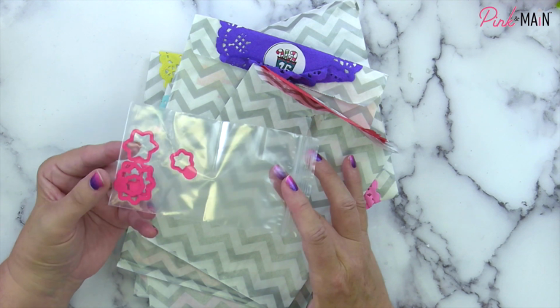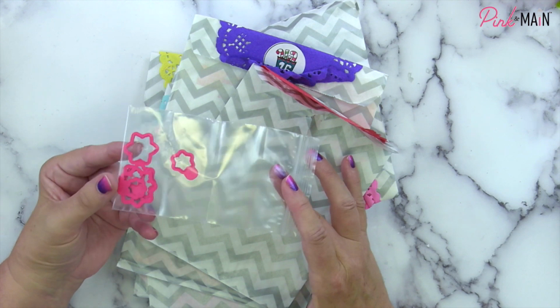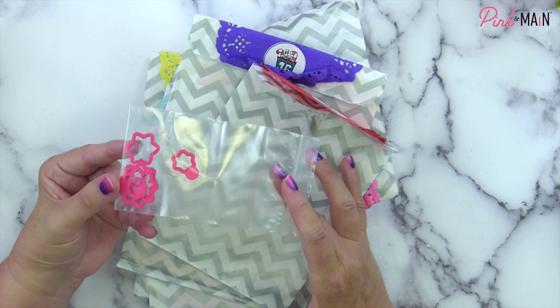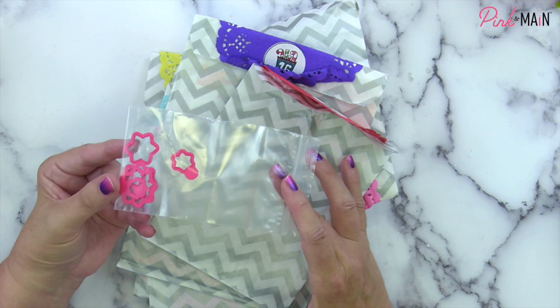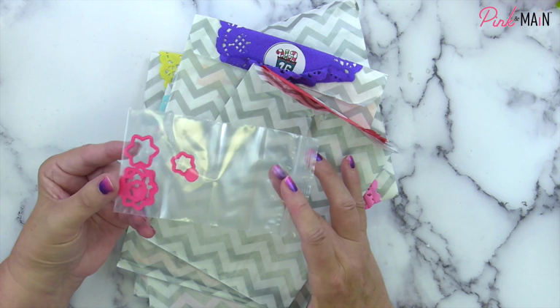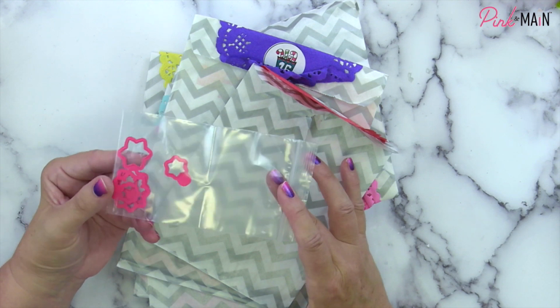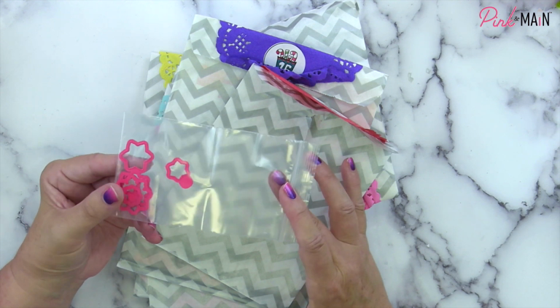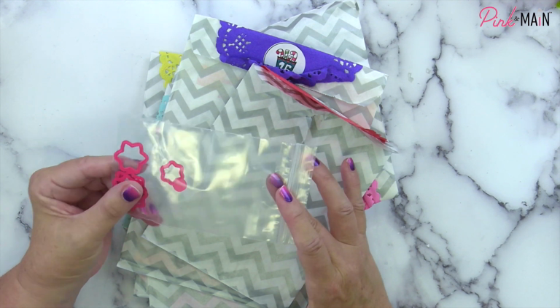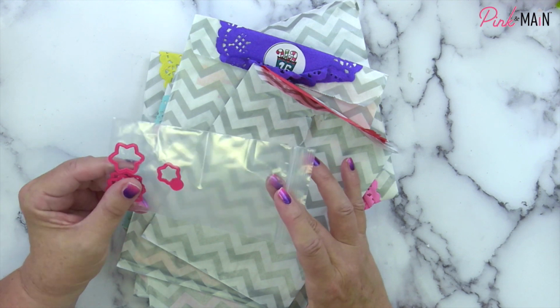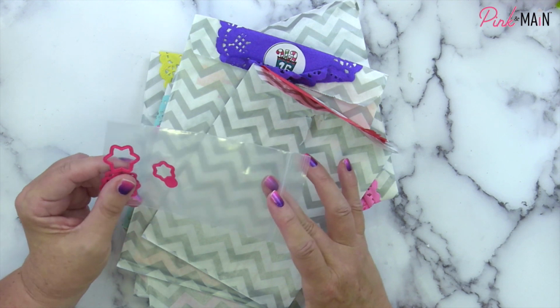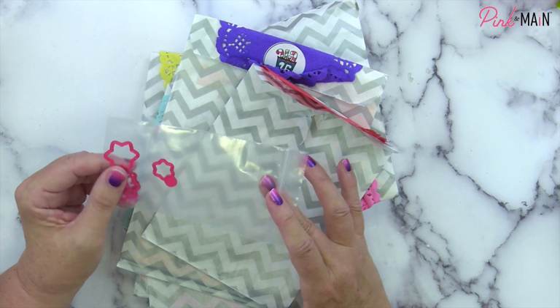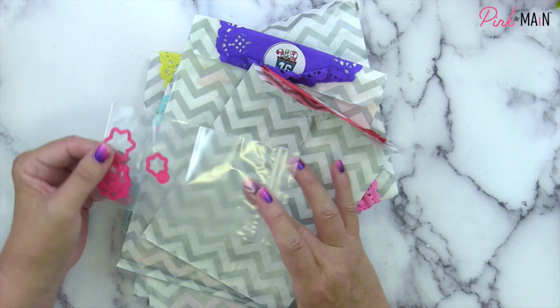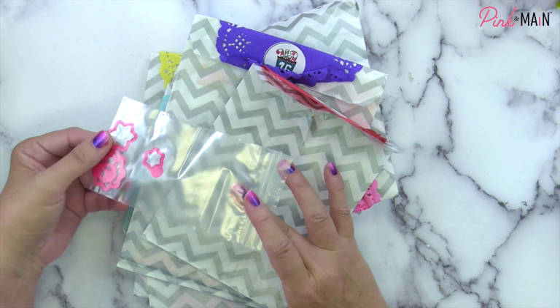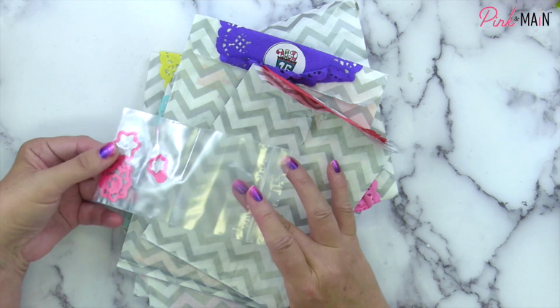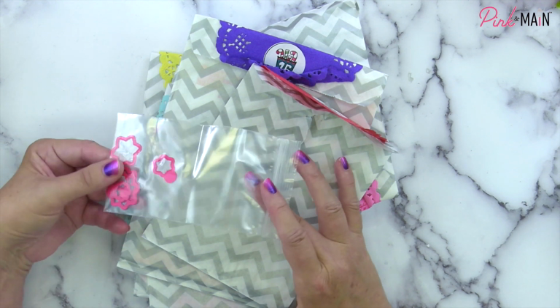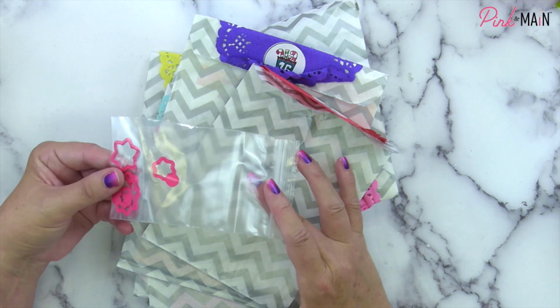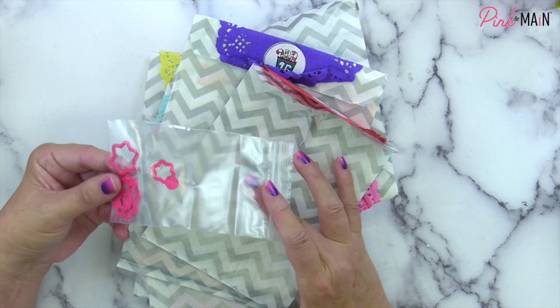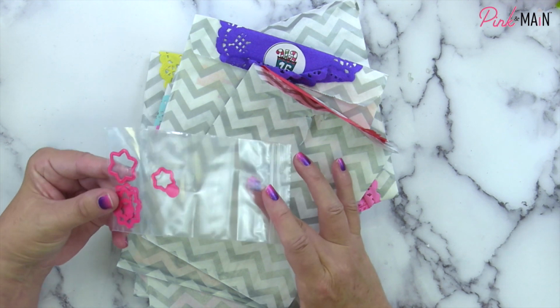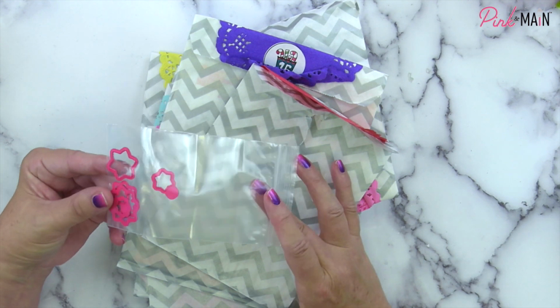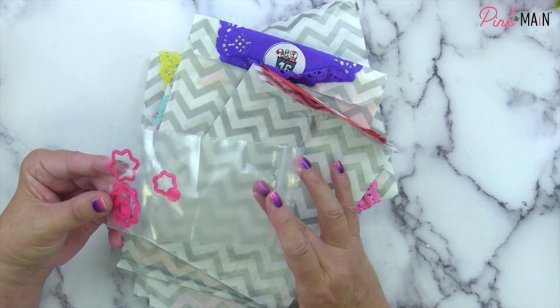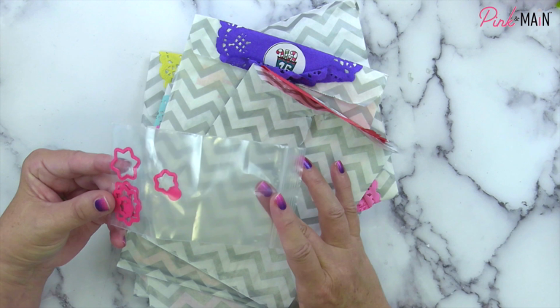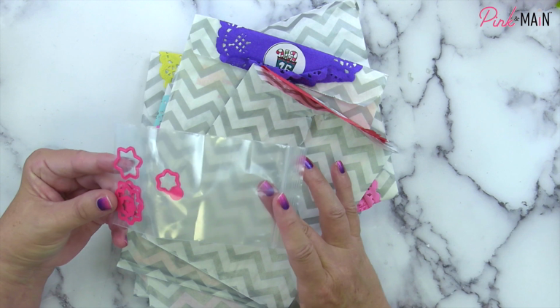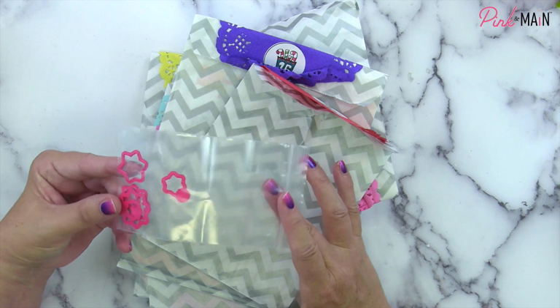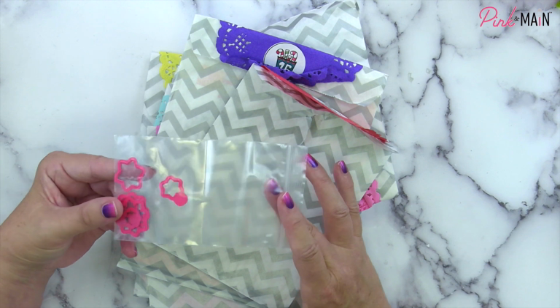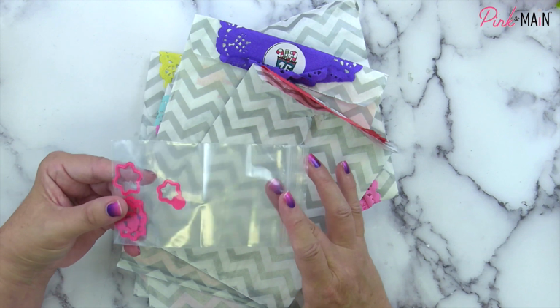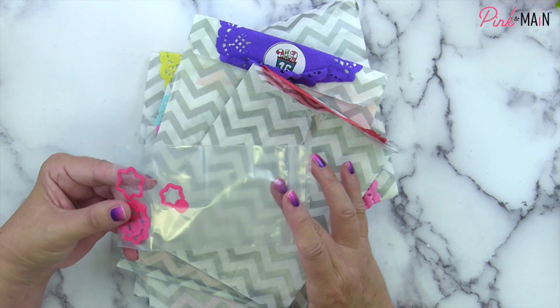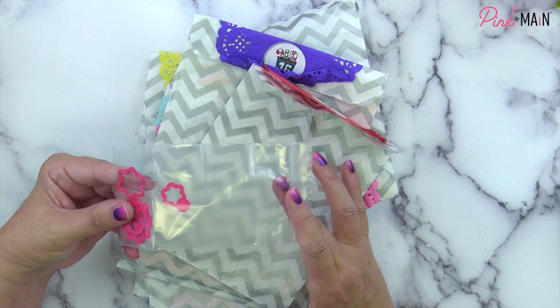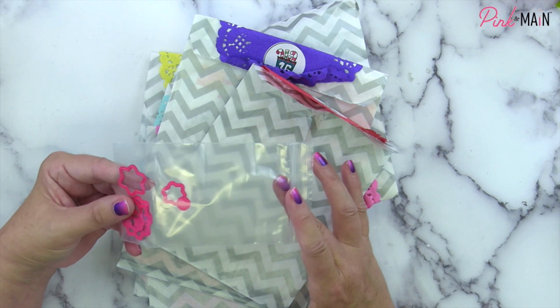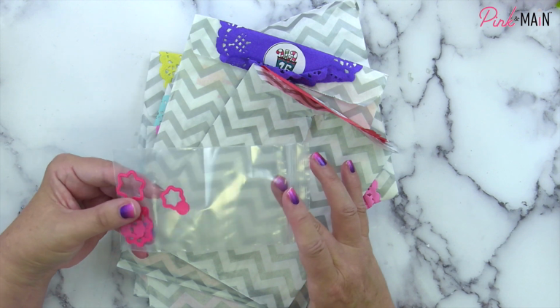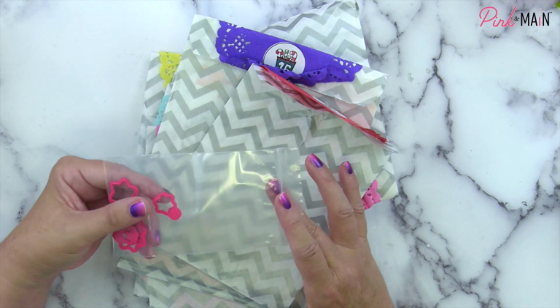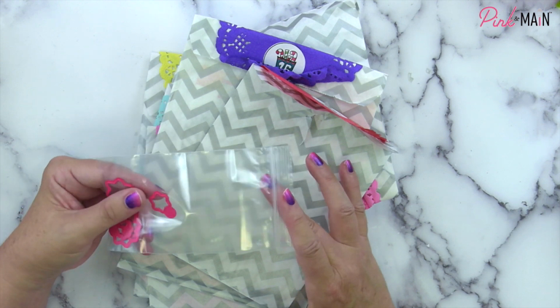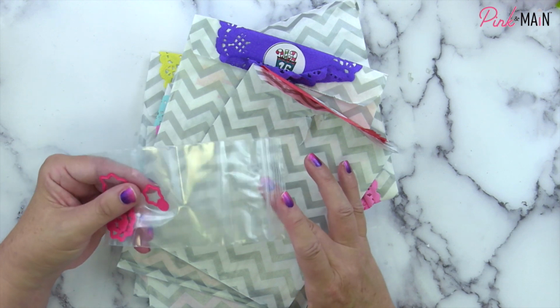All right, that's day number 15. Be sure to join me tomorrow and we'll open number 16.